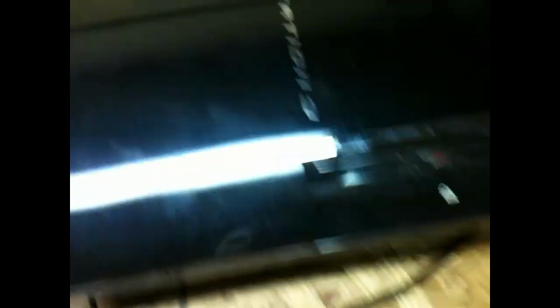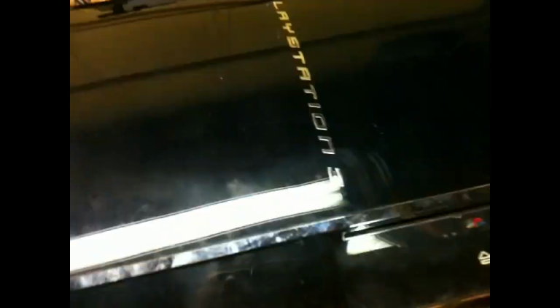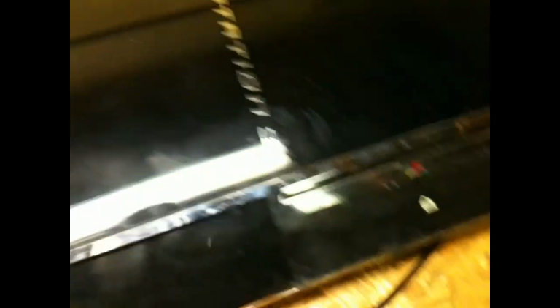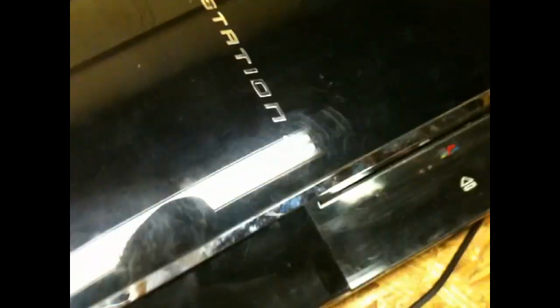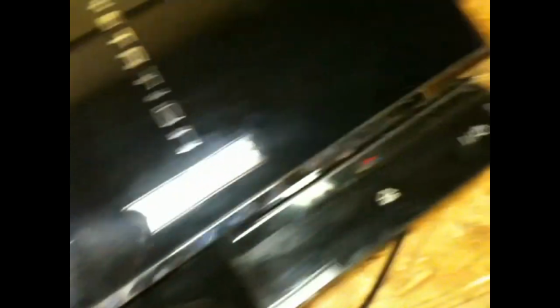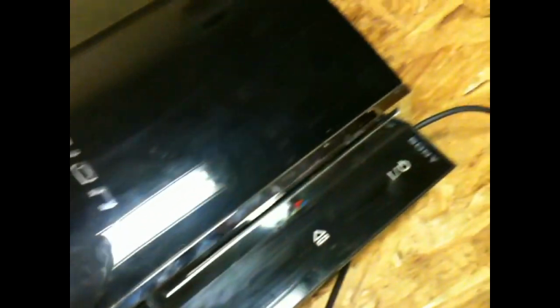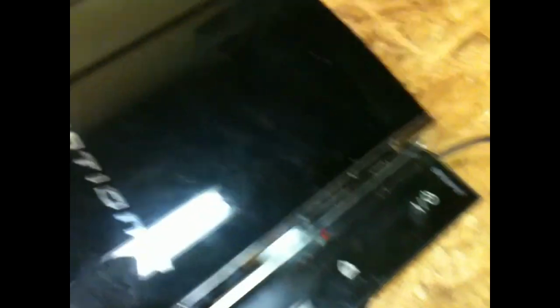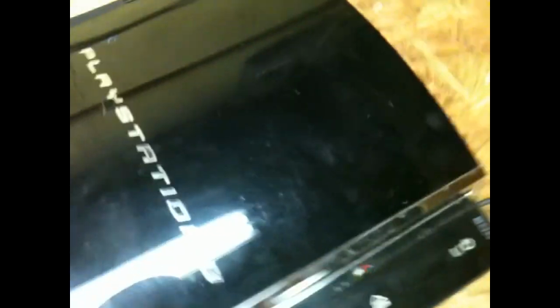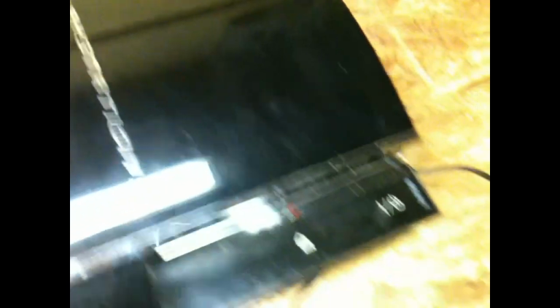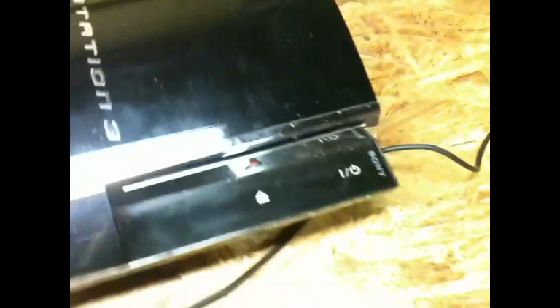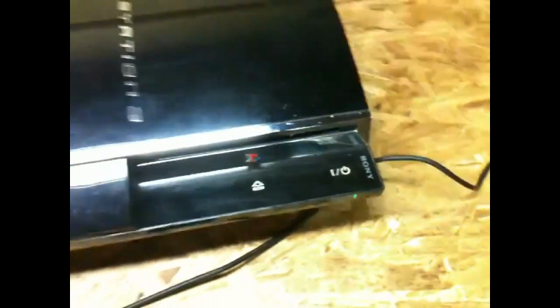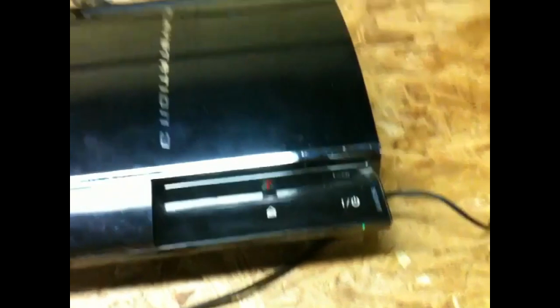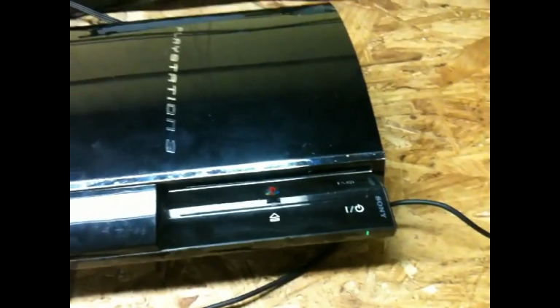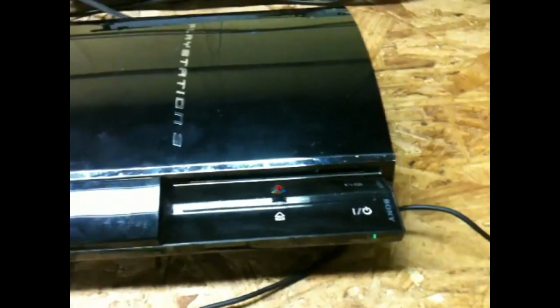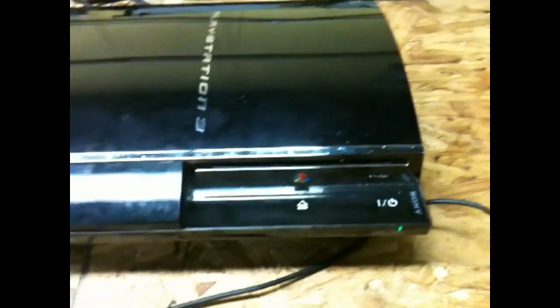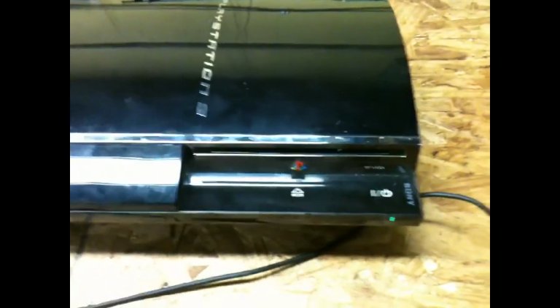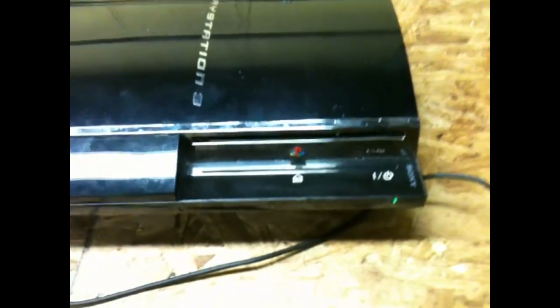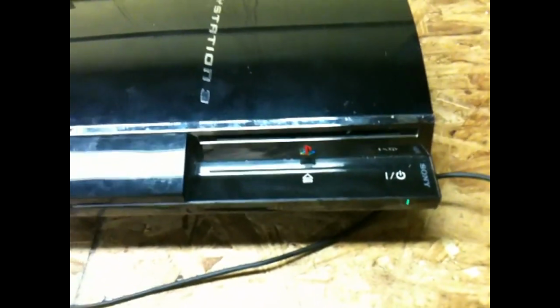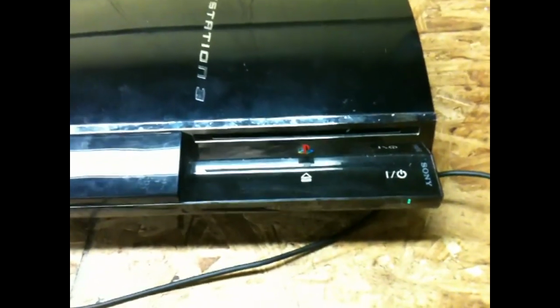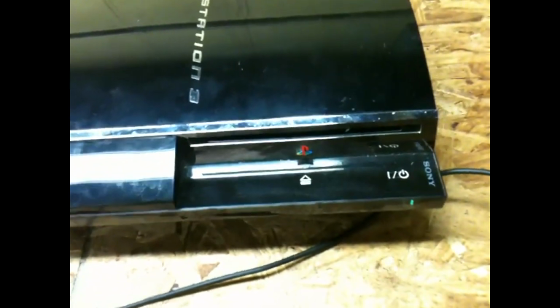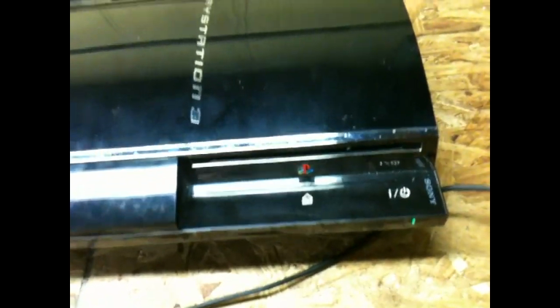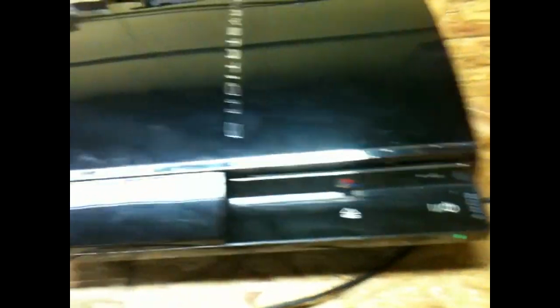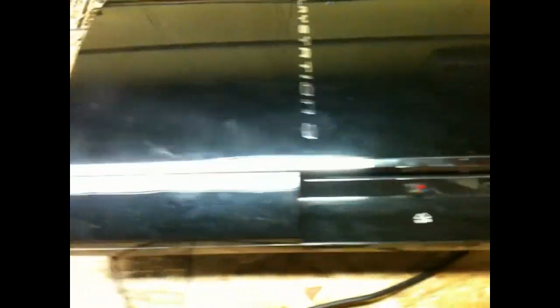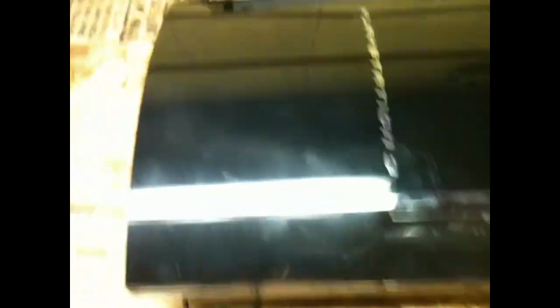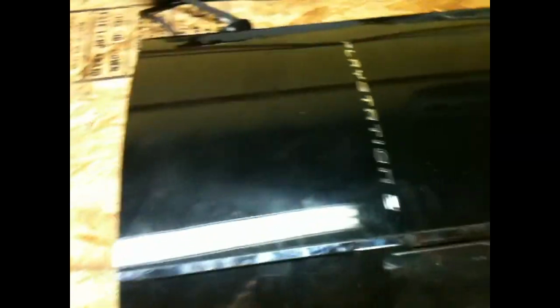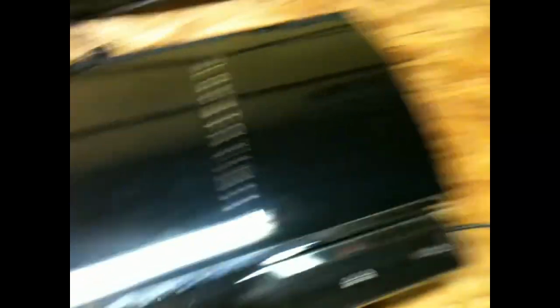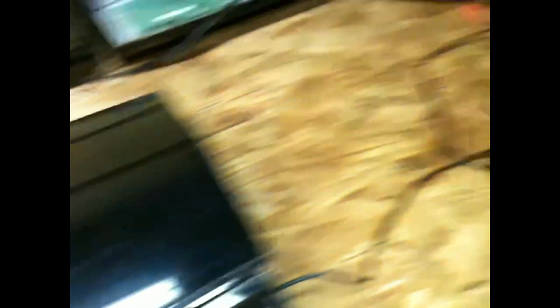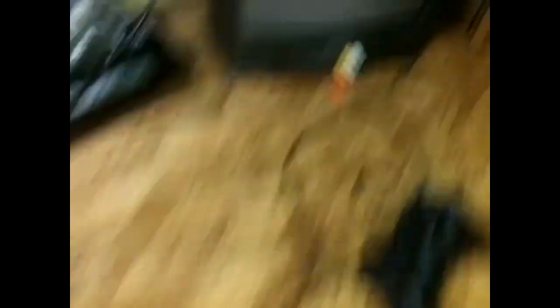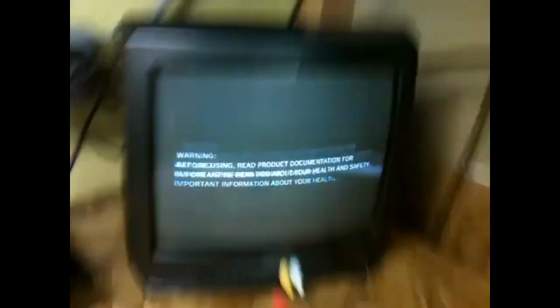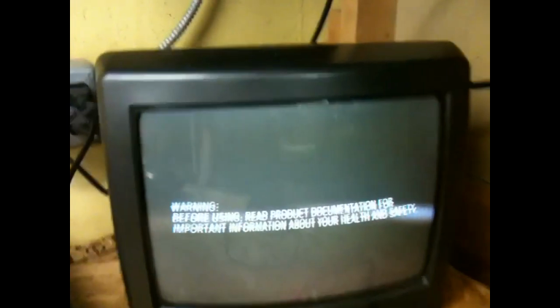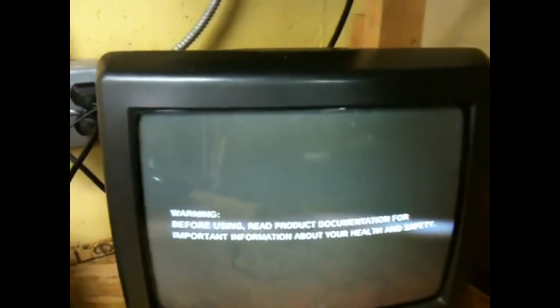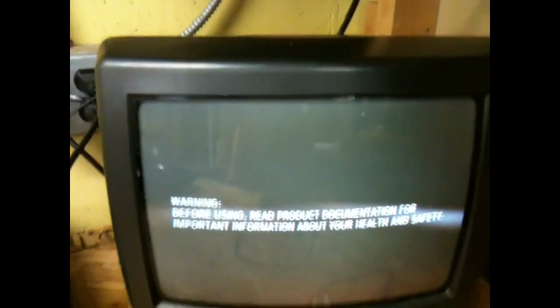The fan sounds pretty quiet, not so loud, so that's always good. Not overheating or anything, so there it goes.